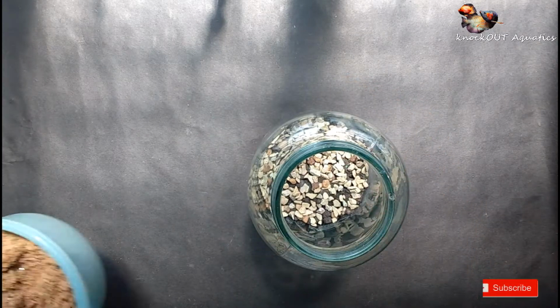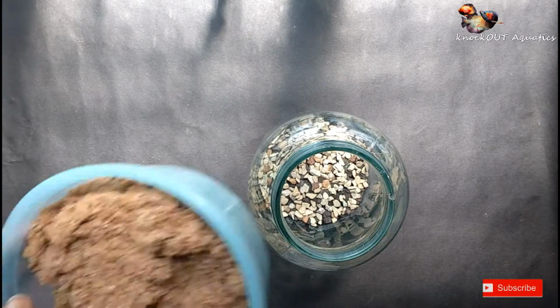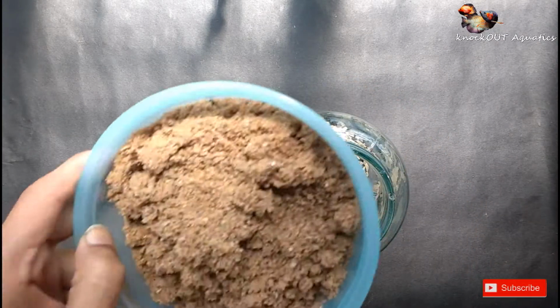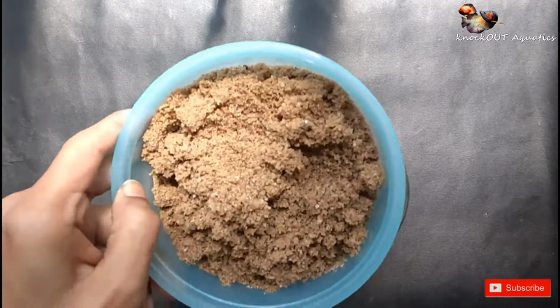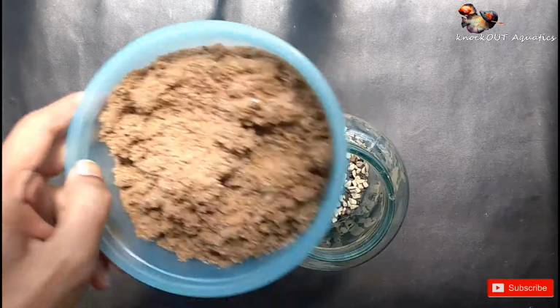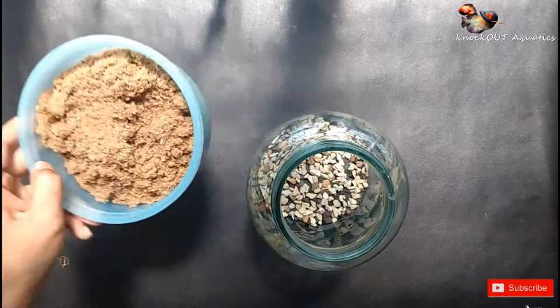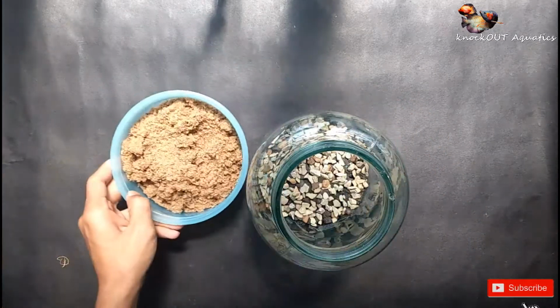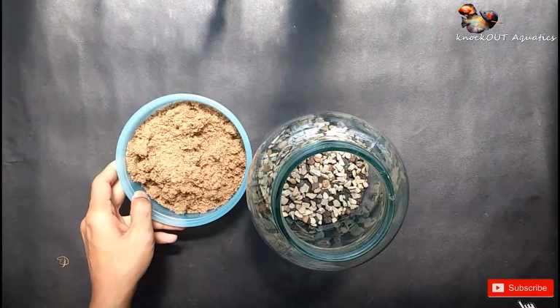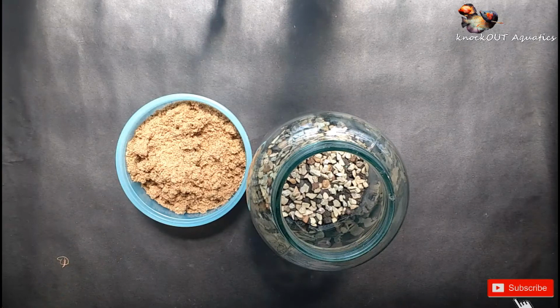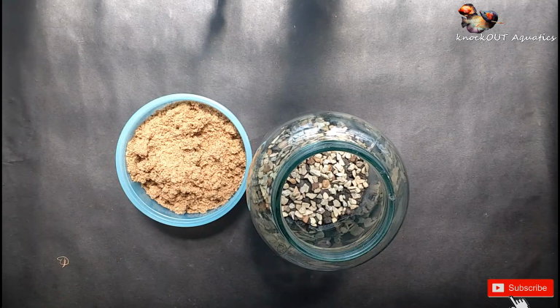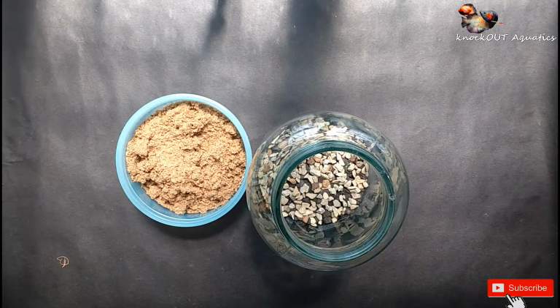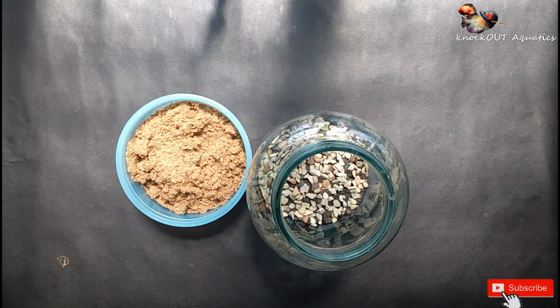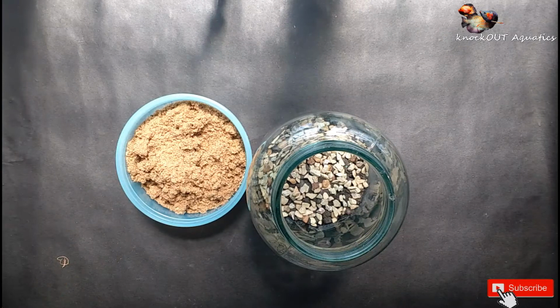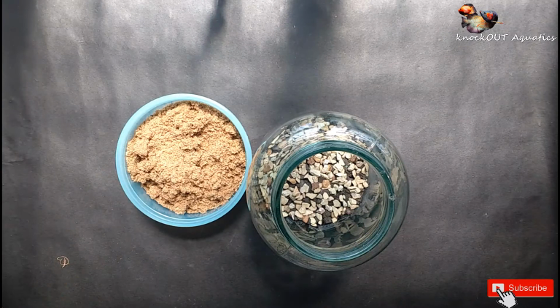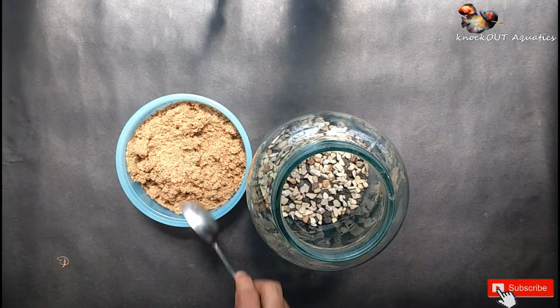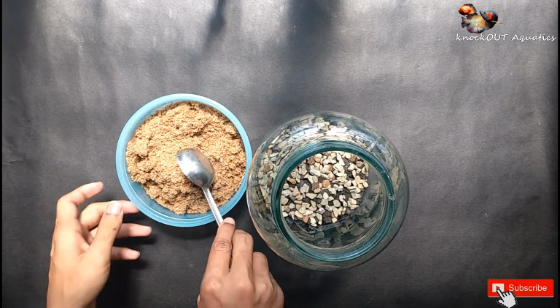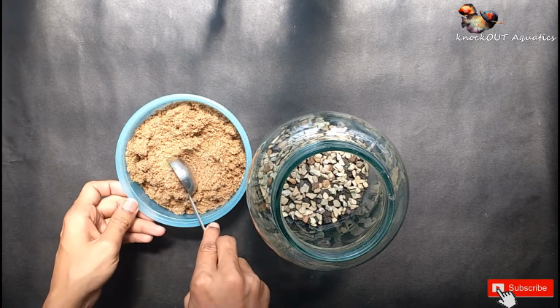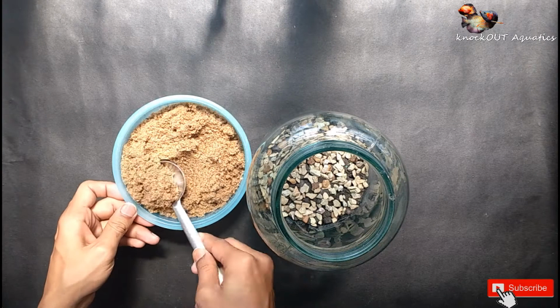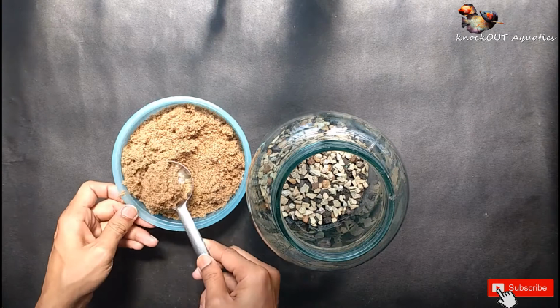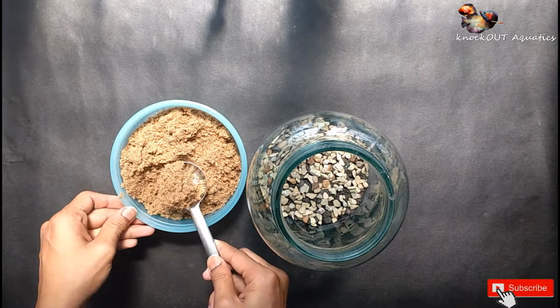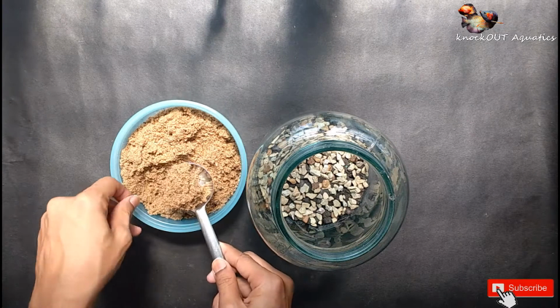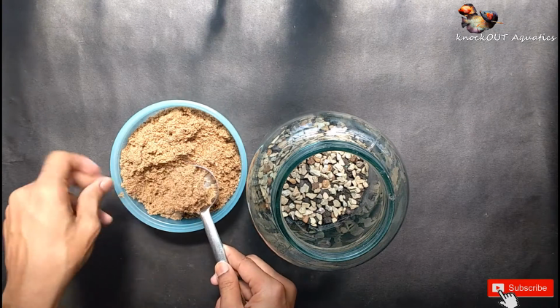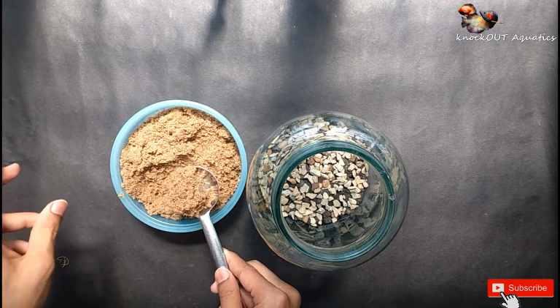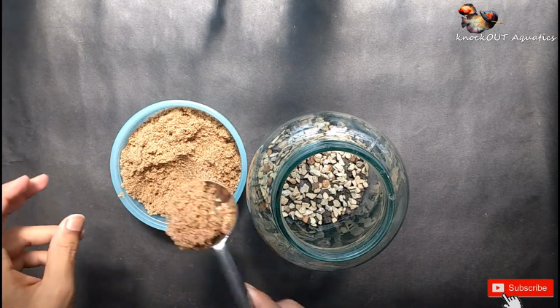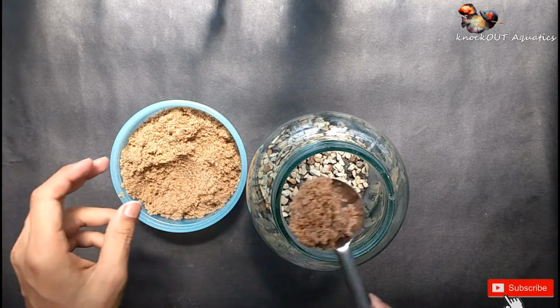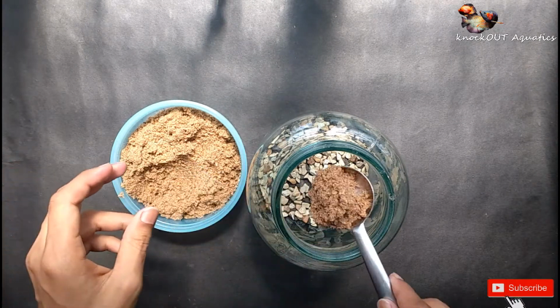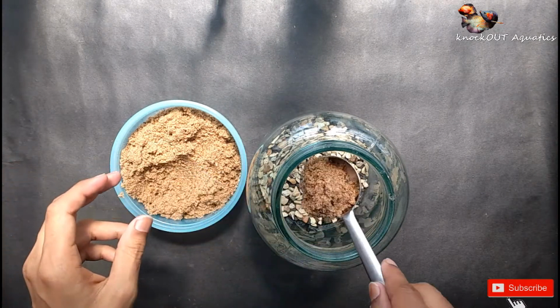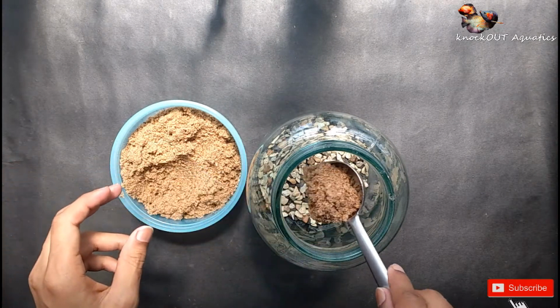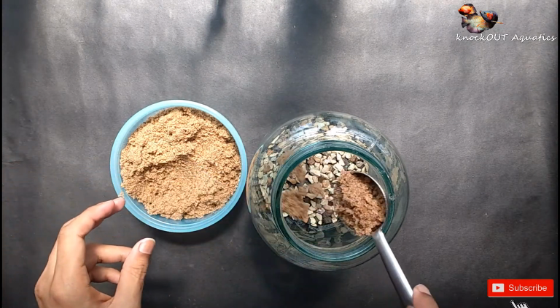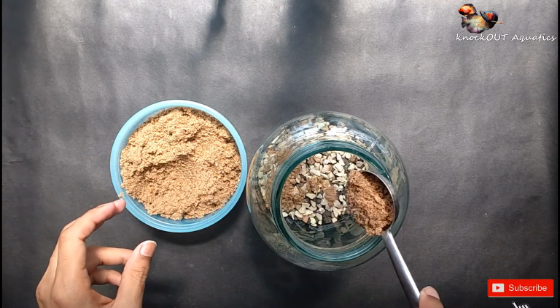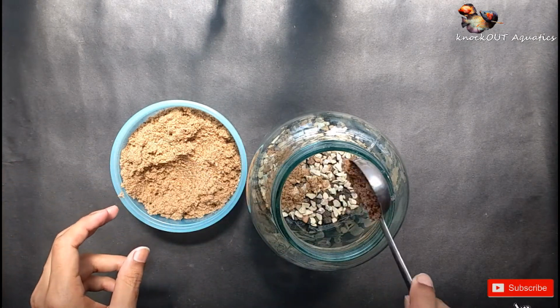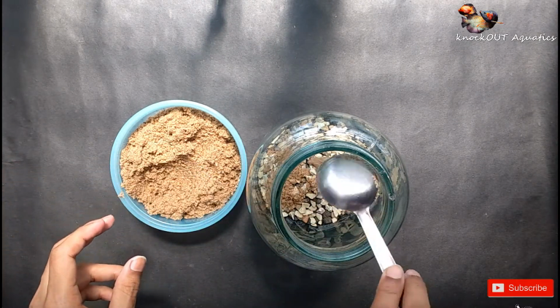After this layer is done, make a new layer with construction sand.